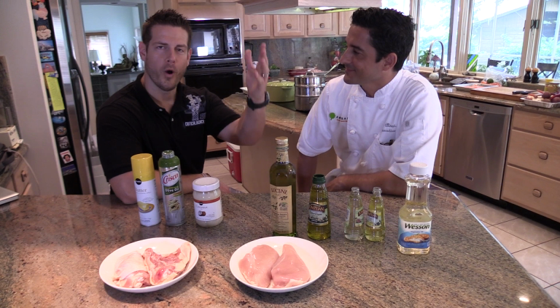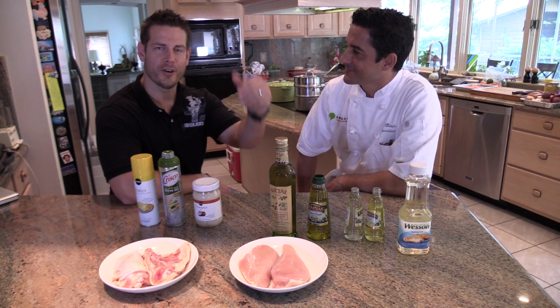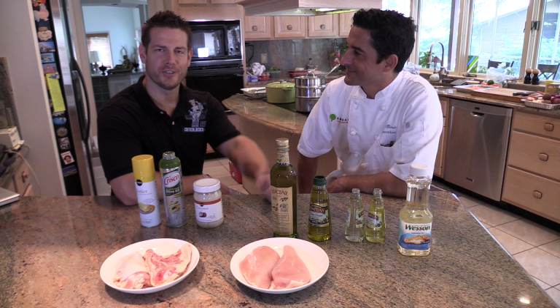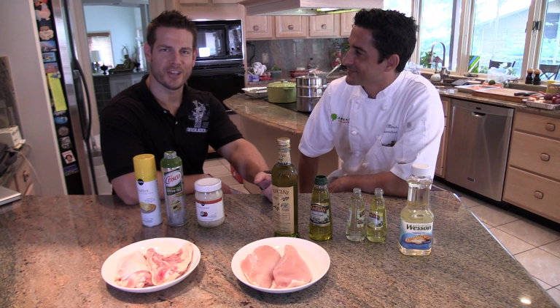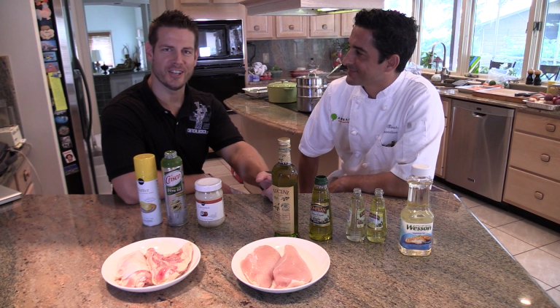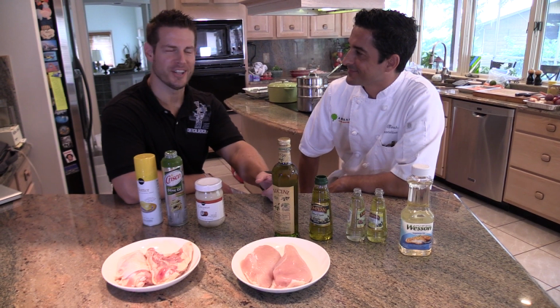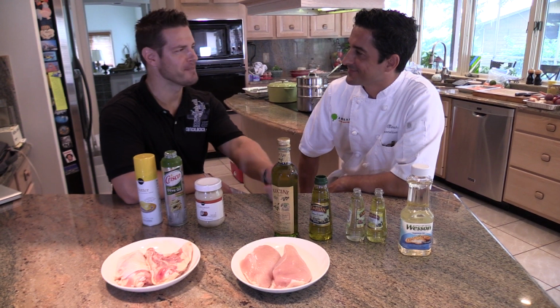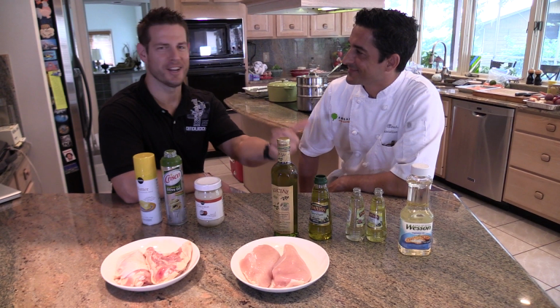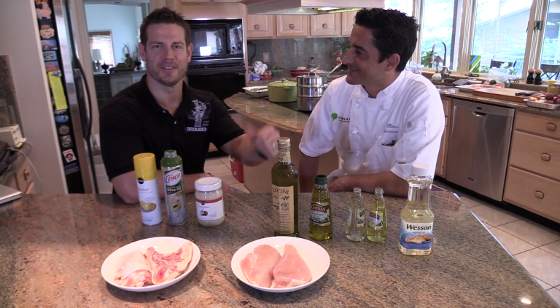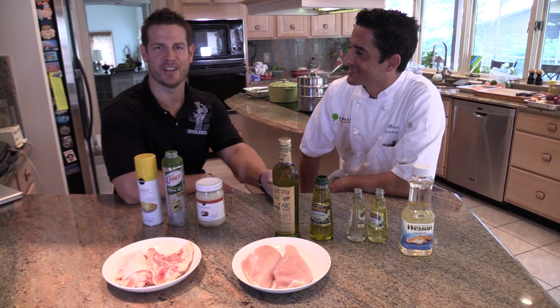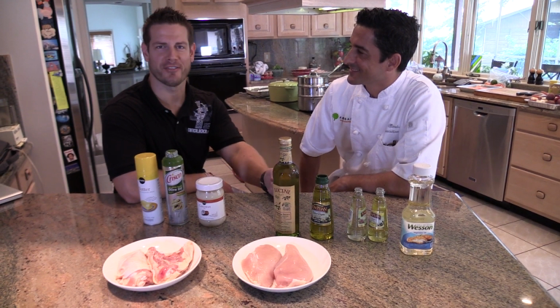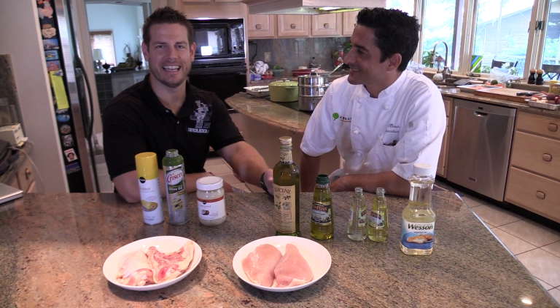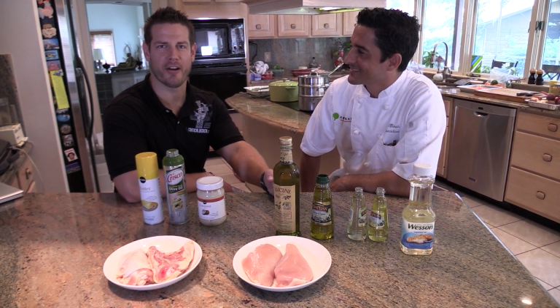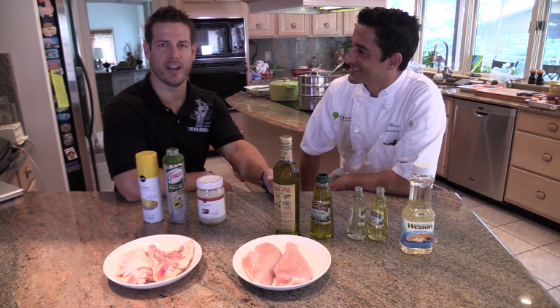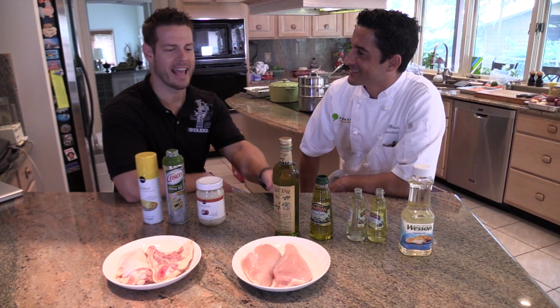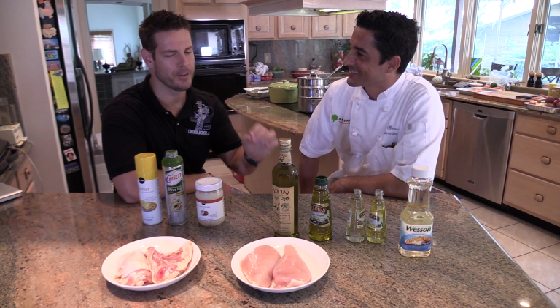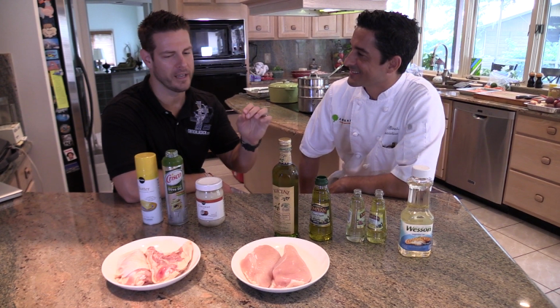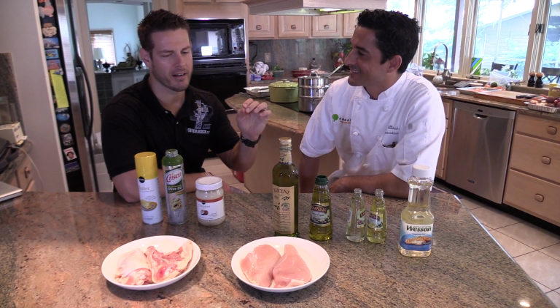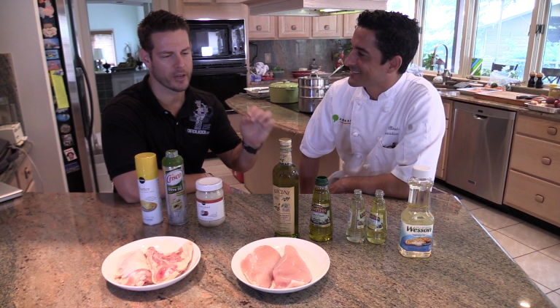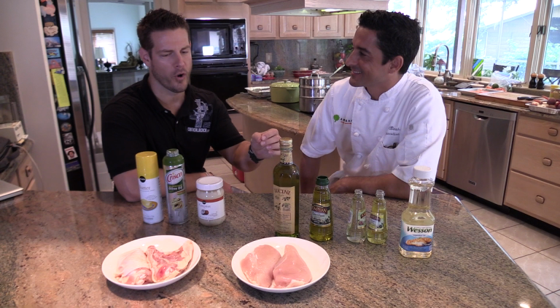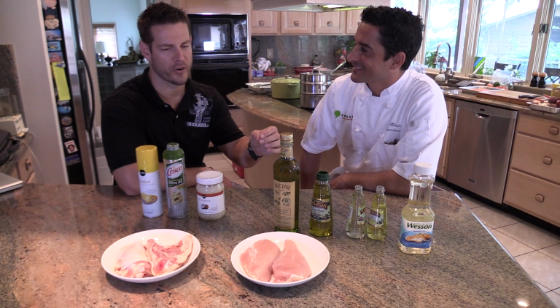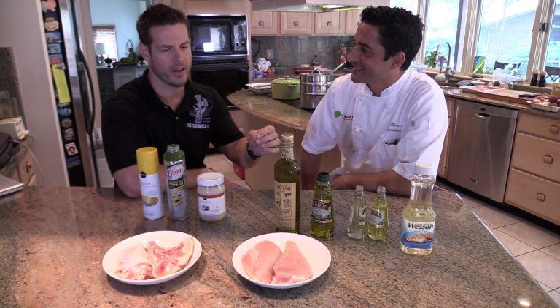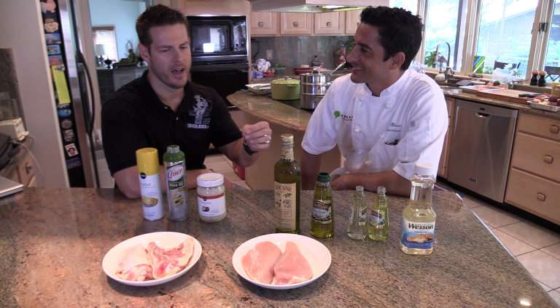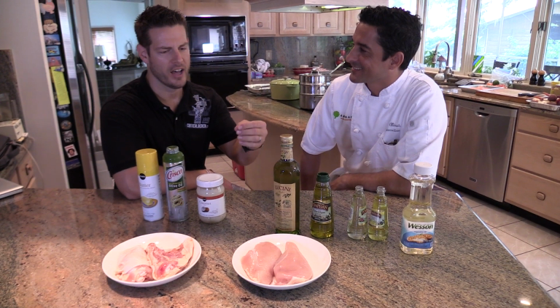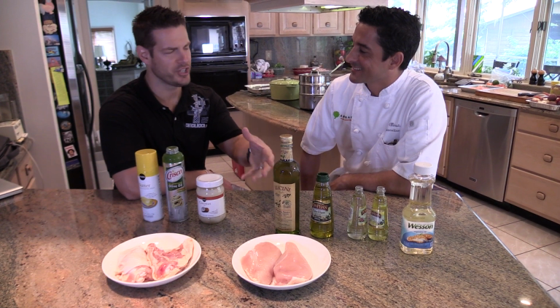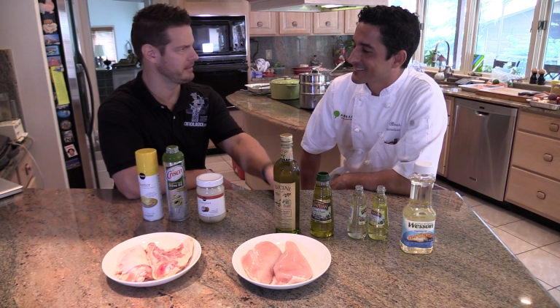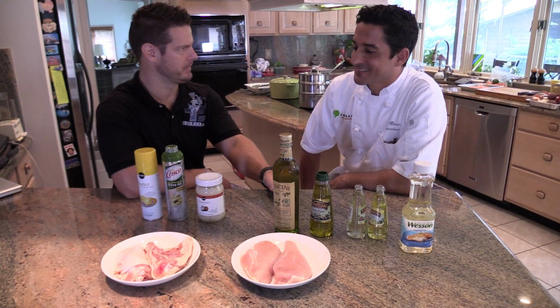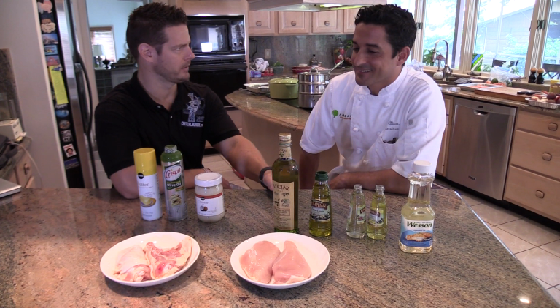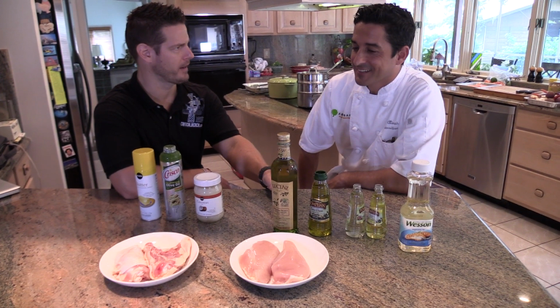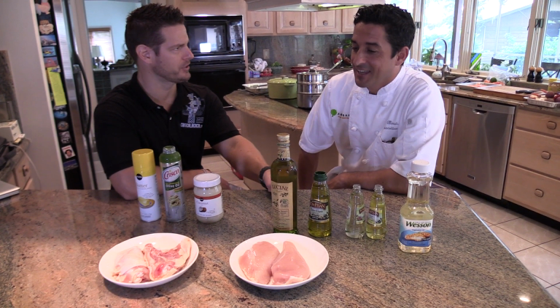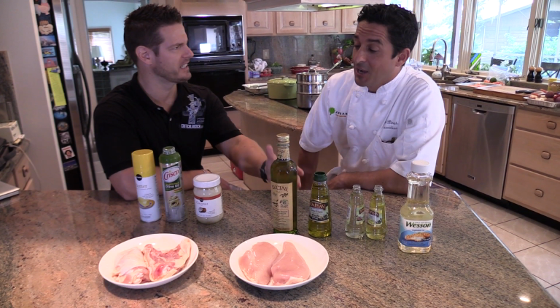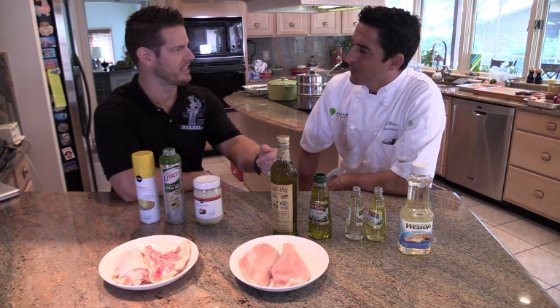Welcome to the kitchen. I'm in here with Chef Guy, our friend, and we are going to go over a chicken dish.